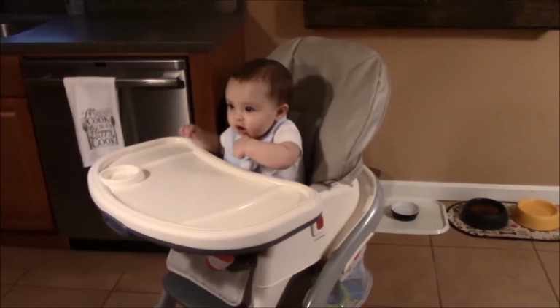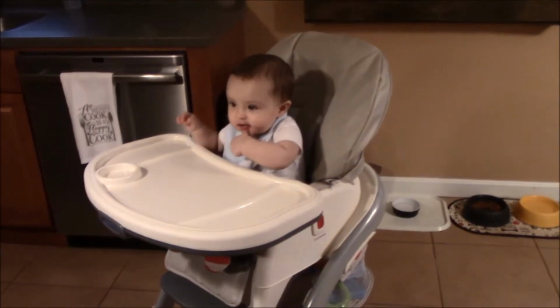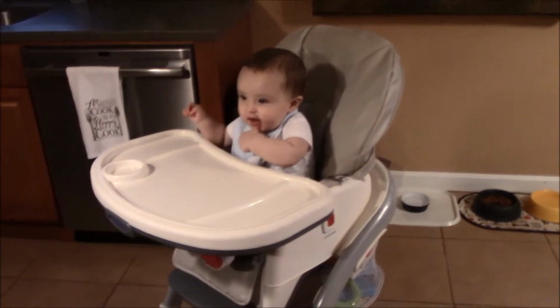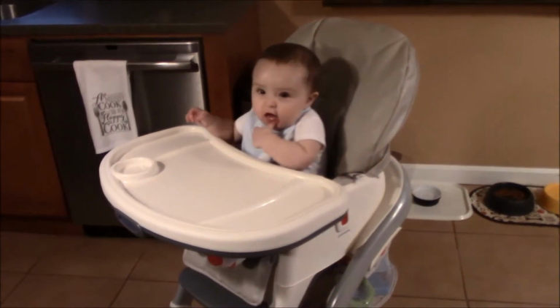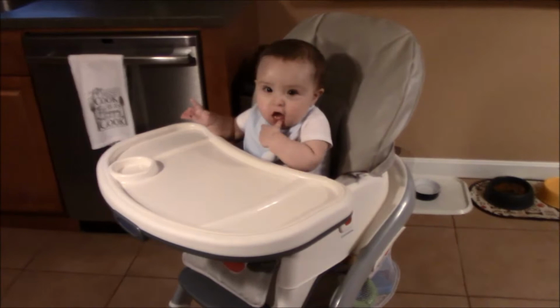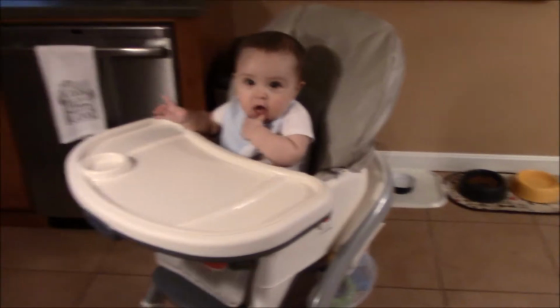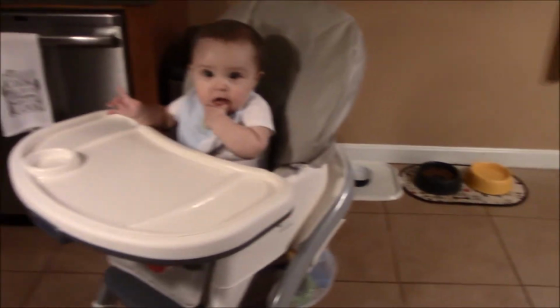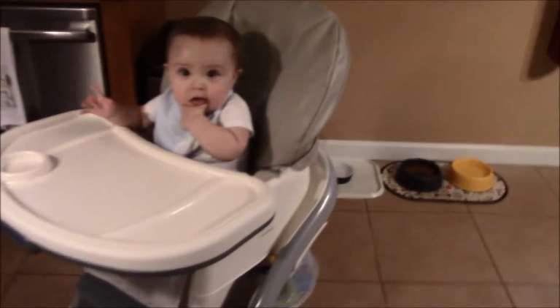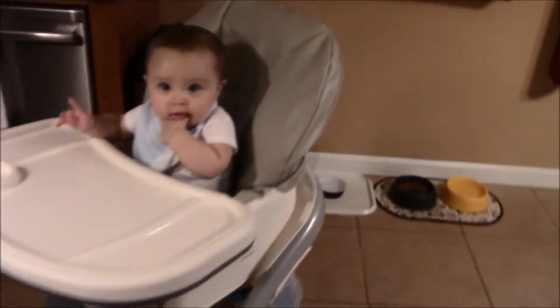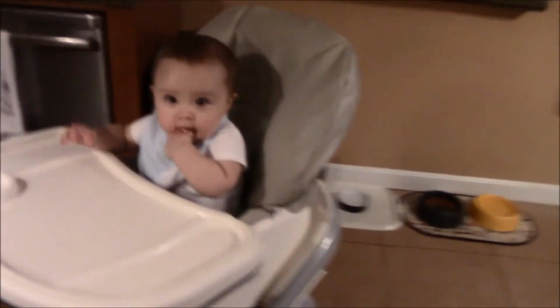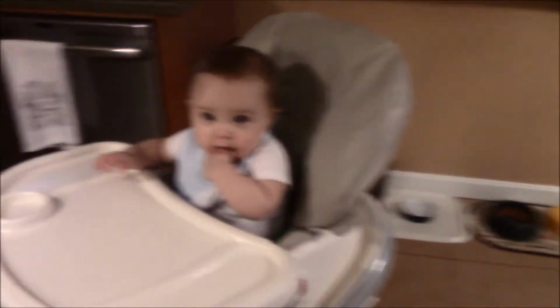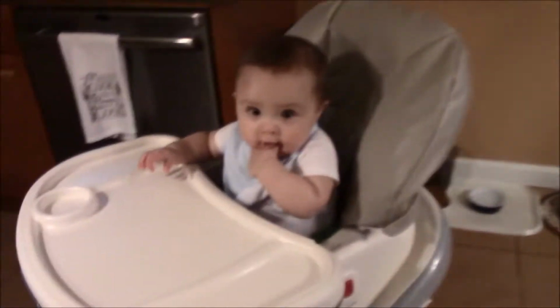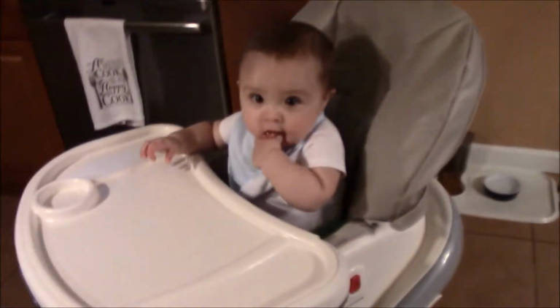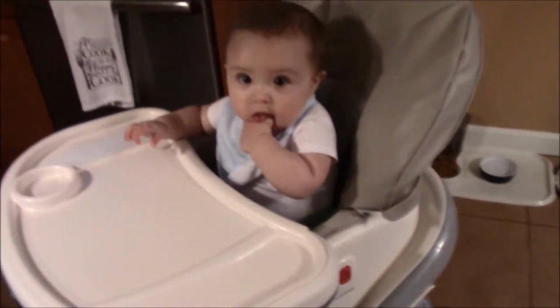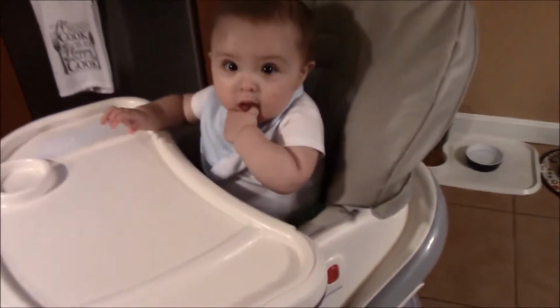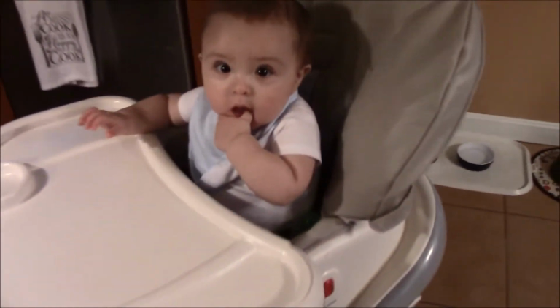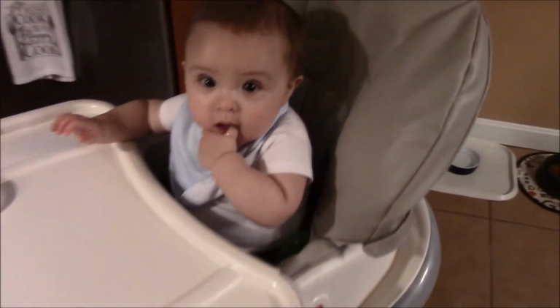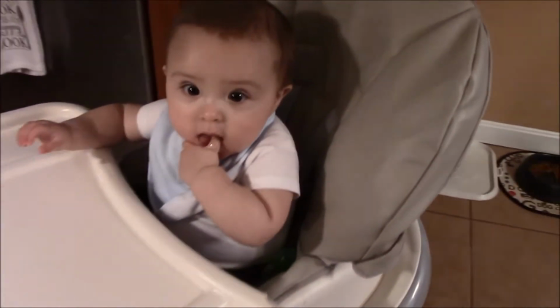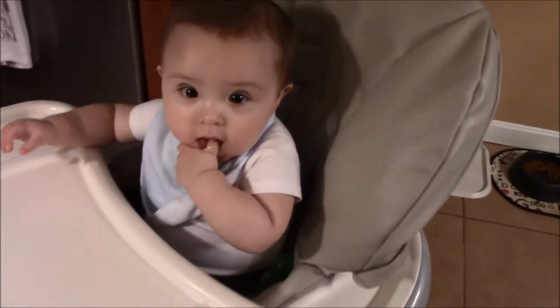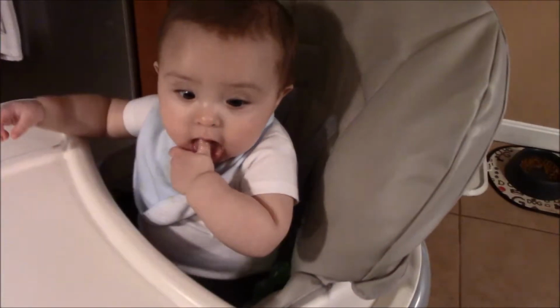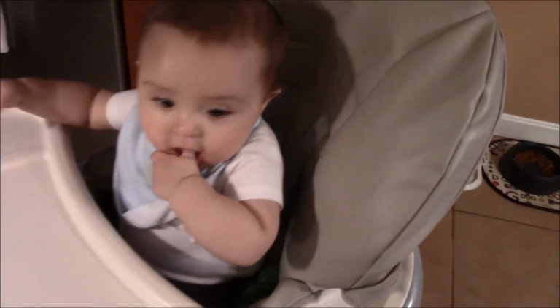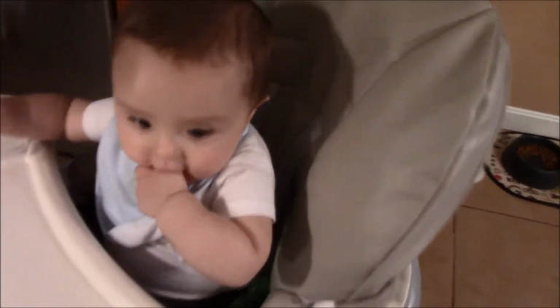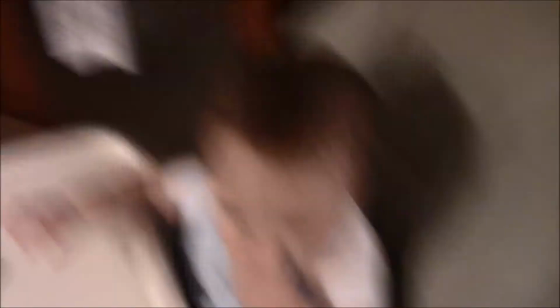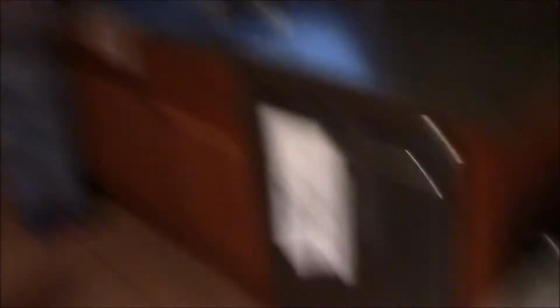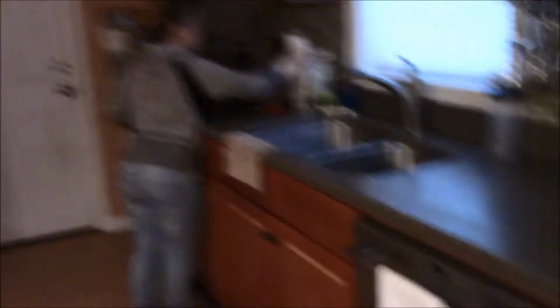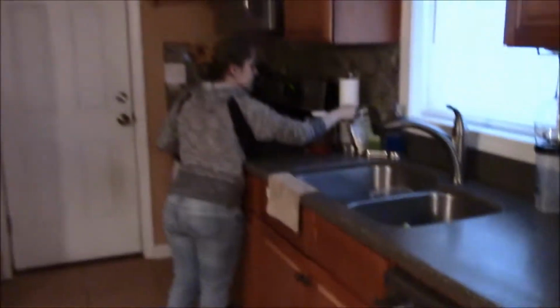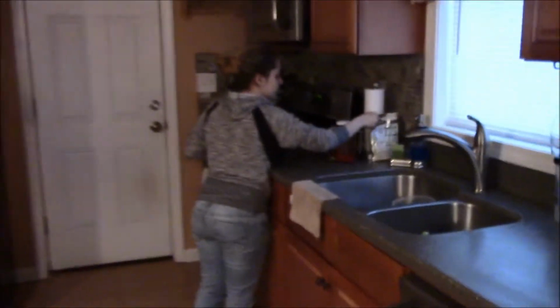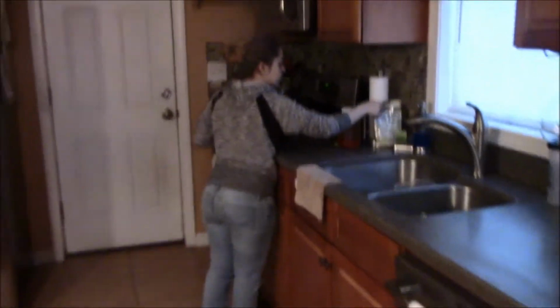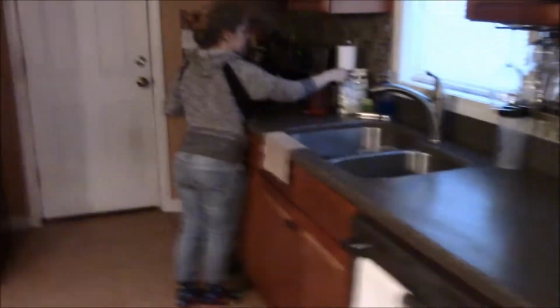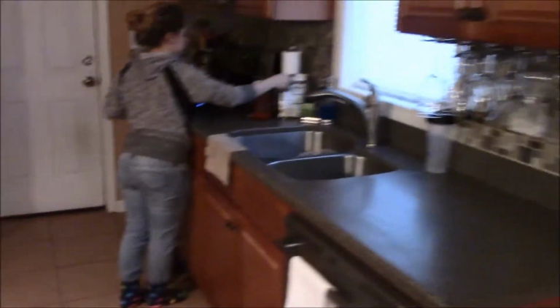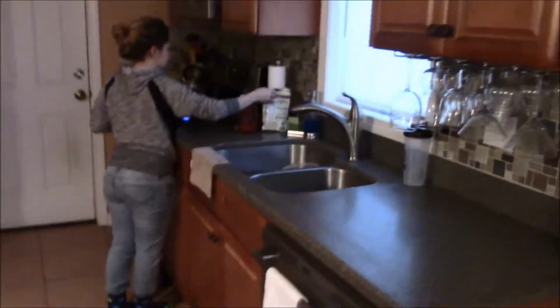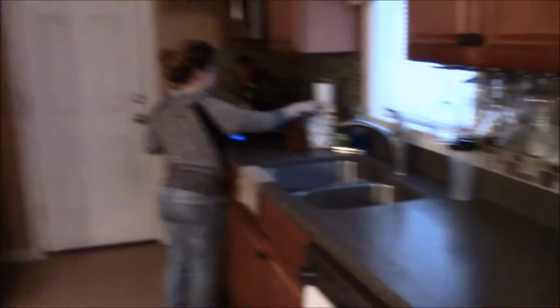What's up everybody. Connor just got fed, he's all good, mommy's making some dinner.